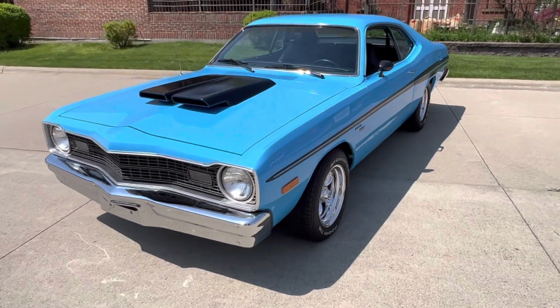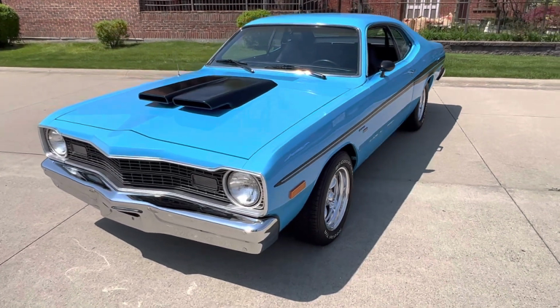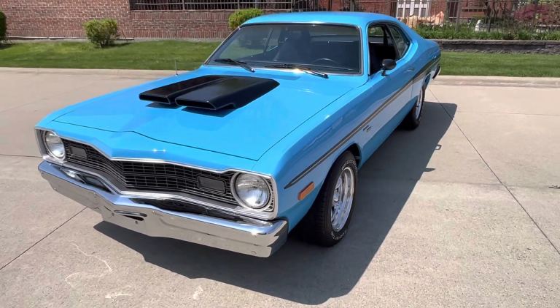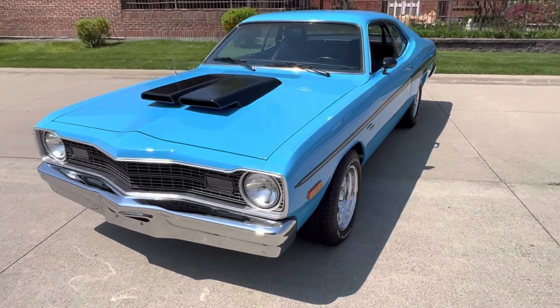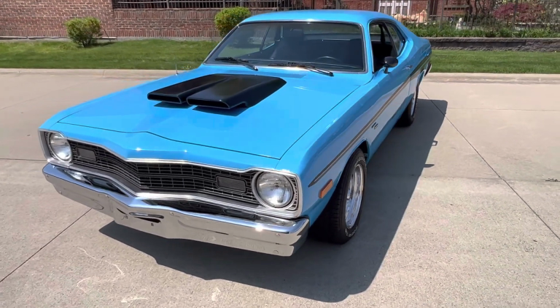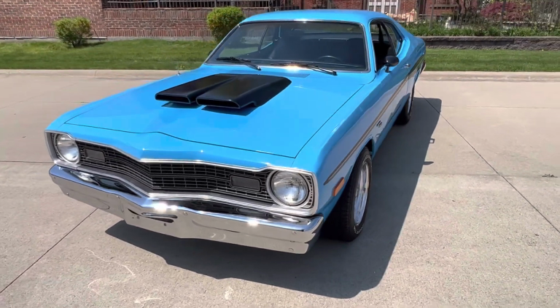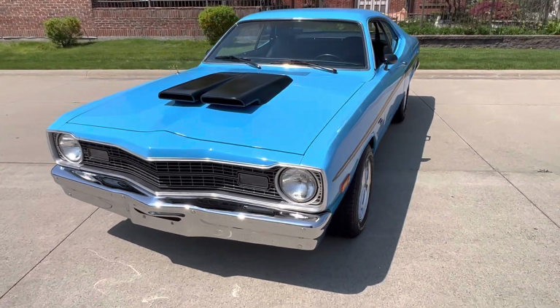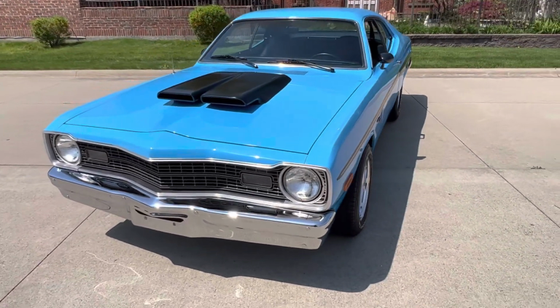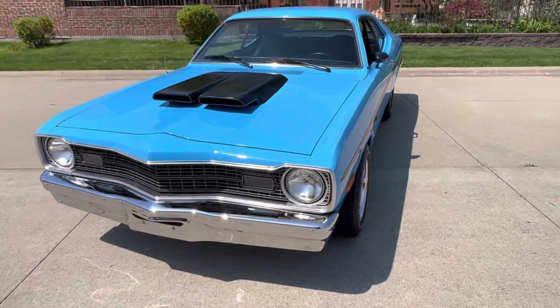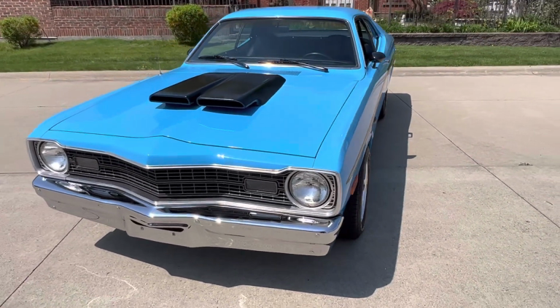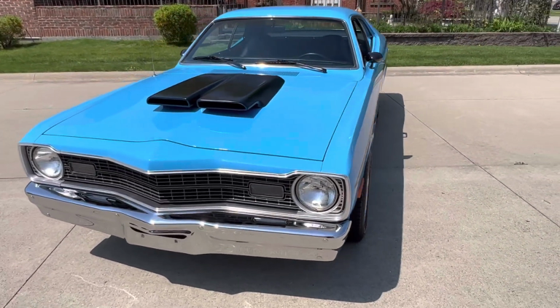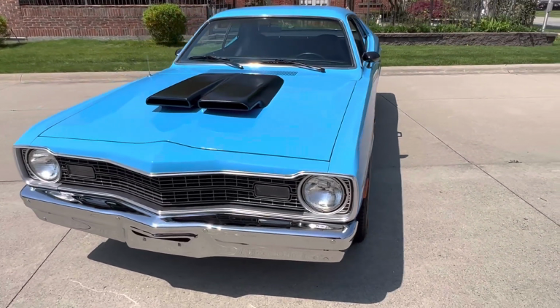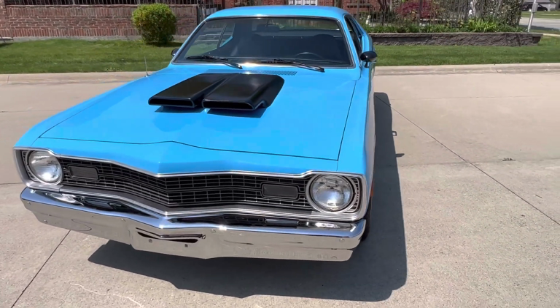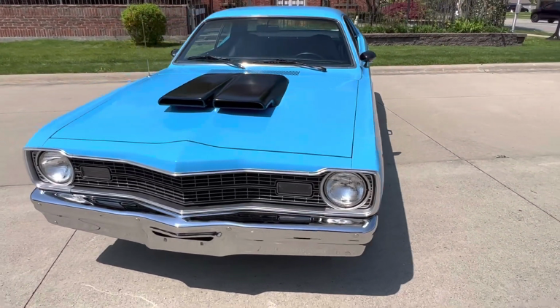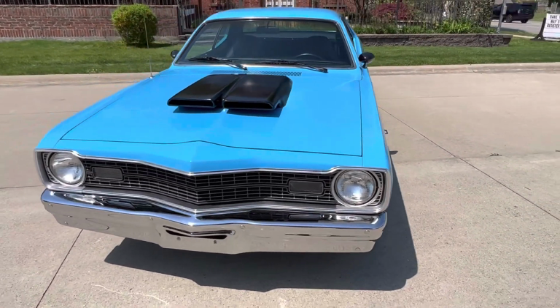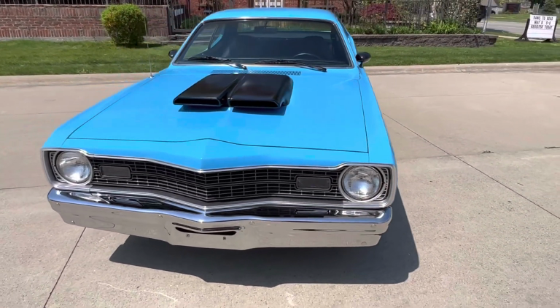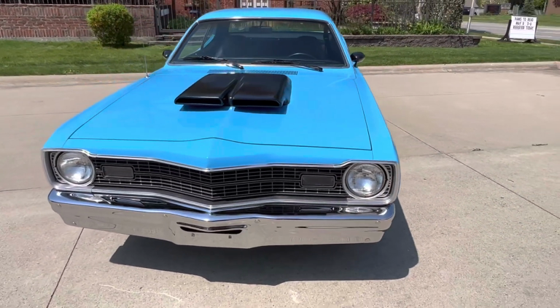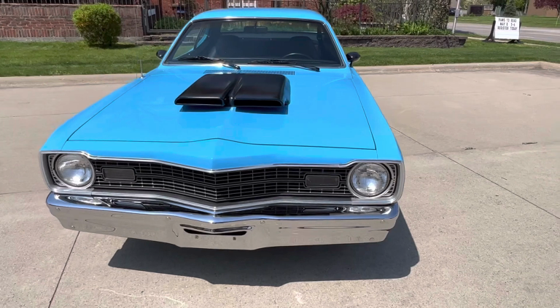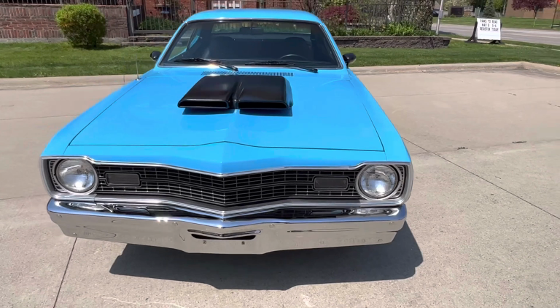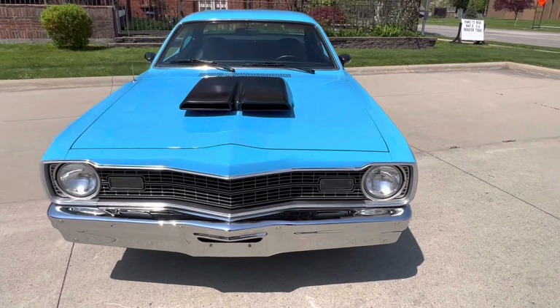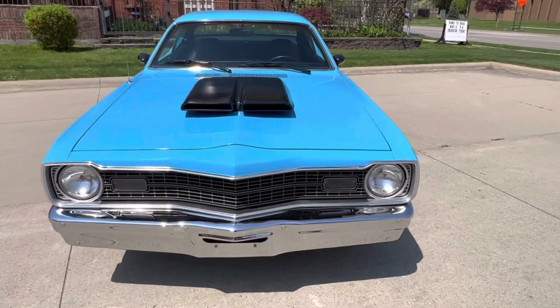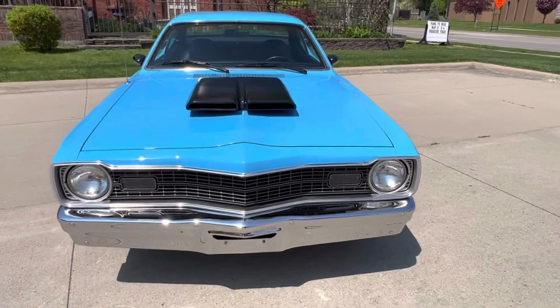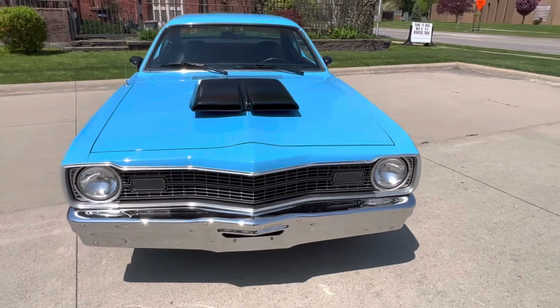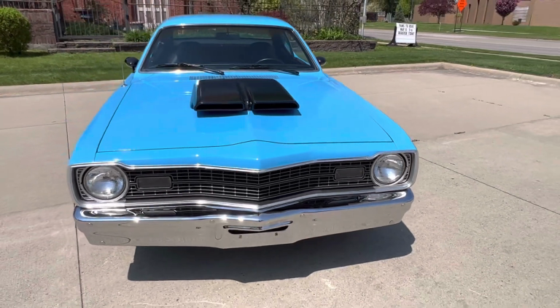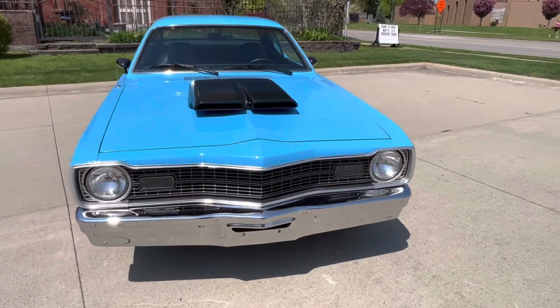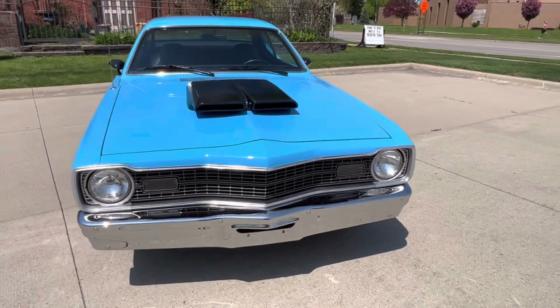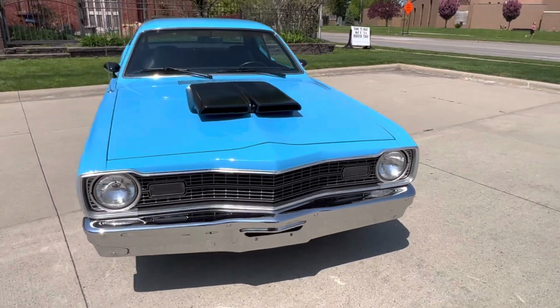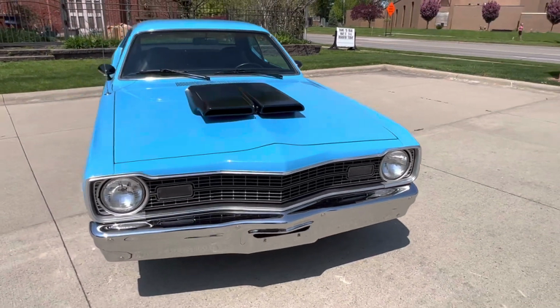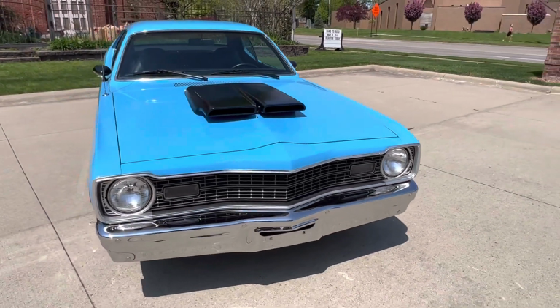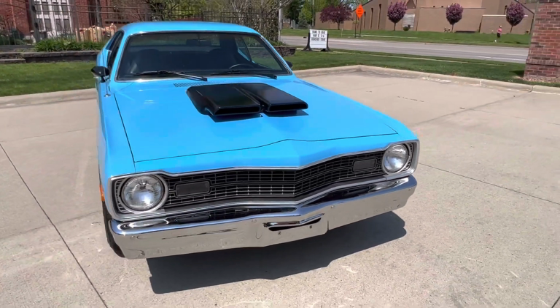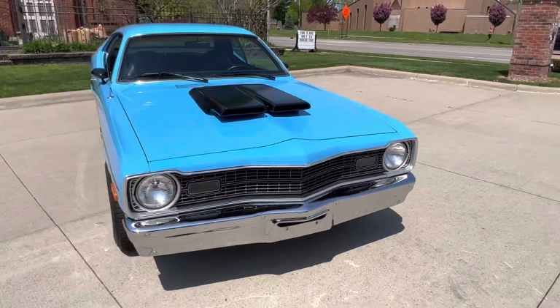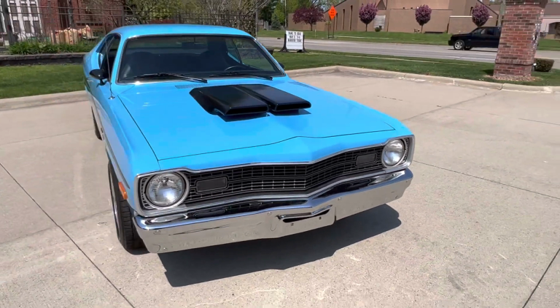A little mild cam, headers, a little bit of intake — Holly on it. A lot of fun to drive, it's got a great look, sounds awesome.